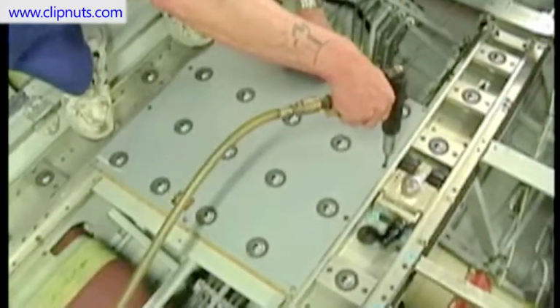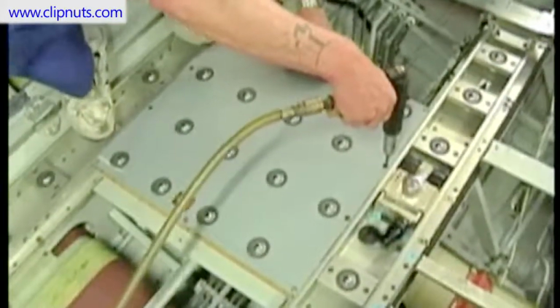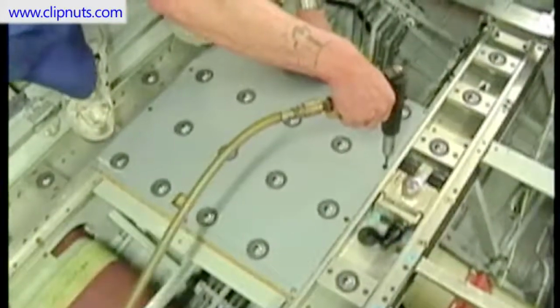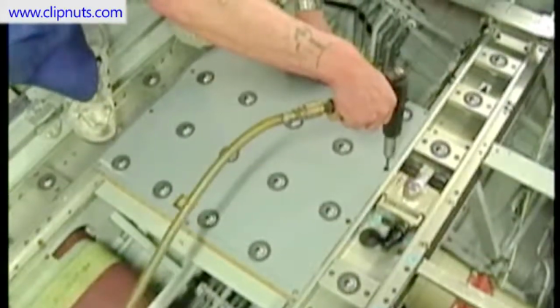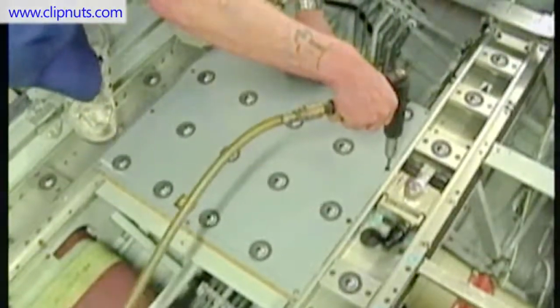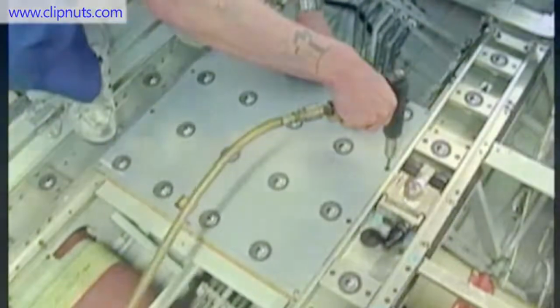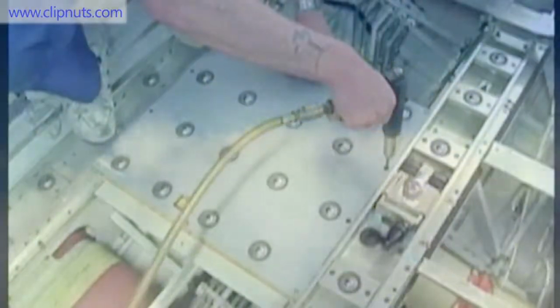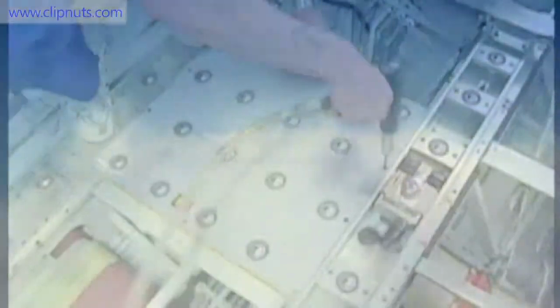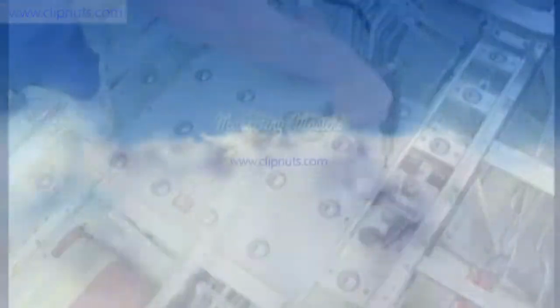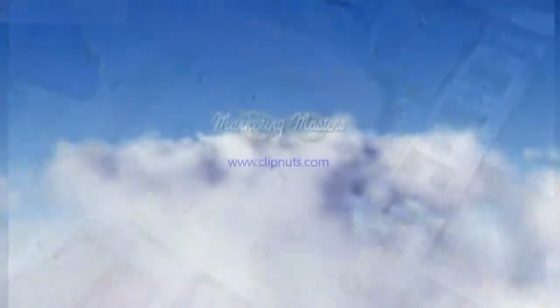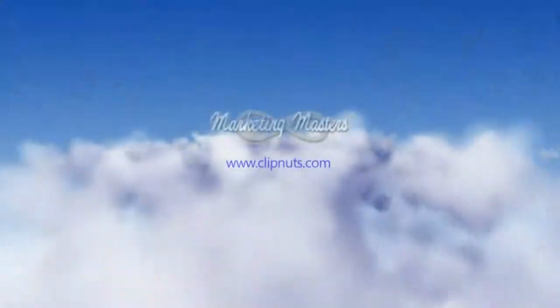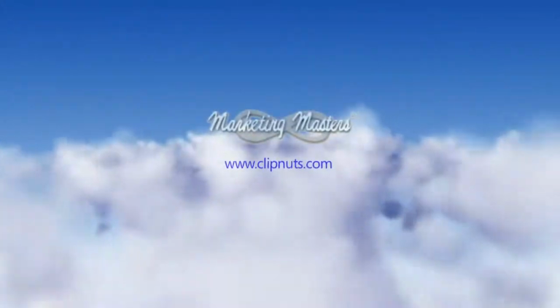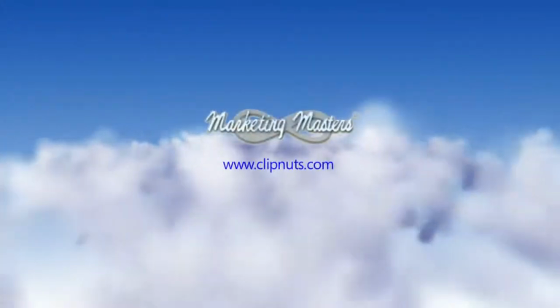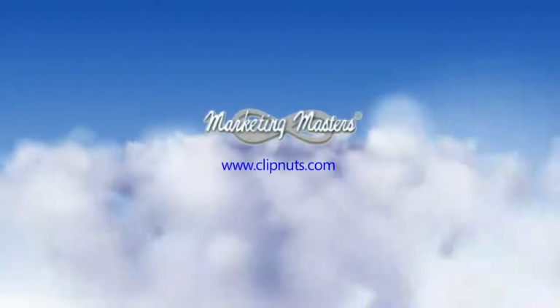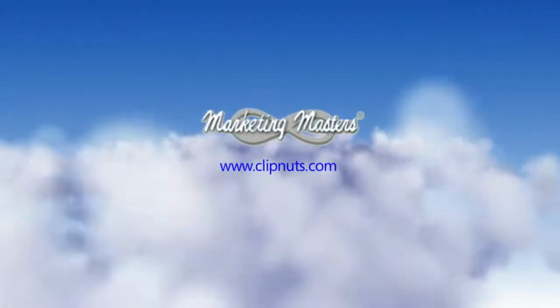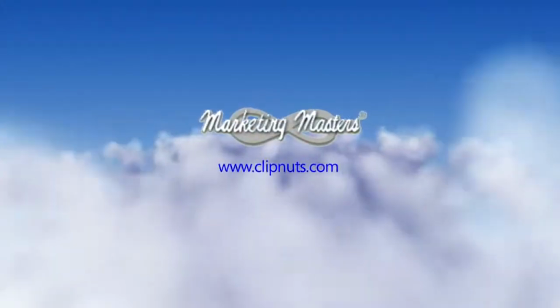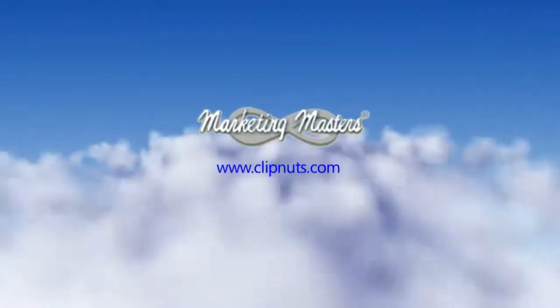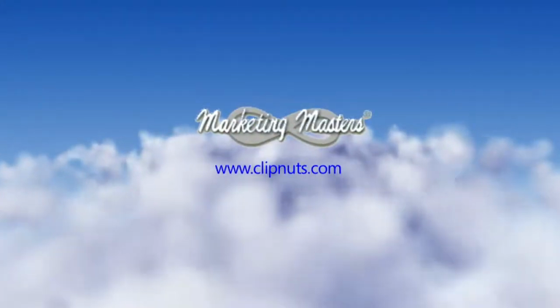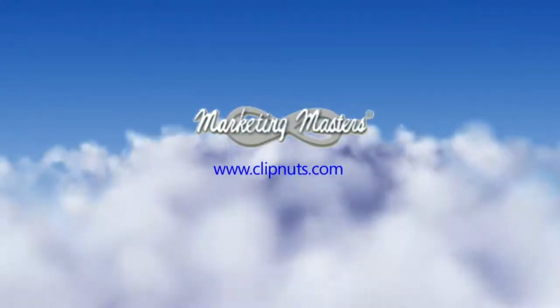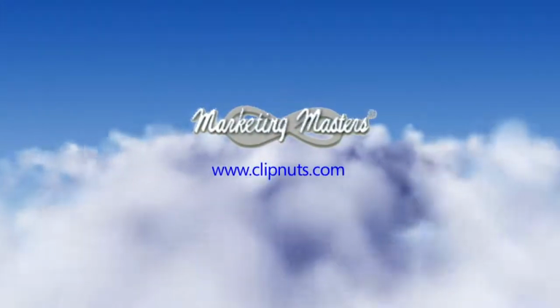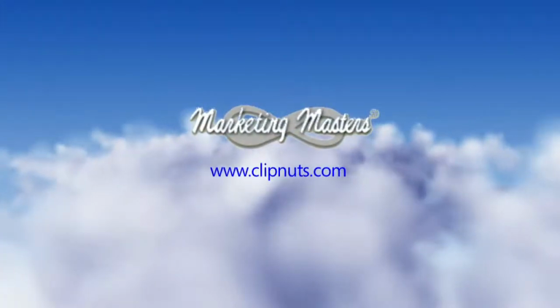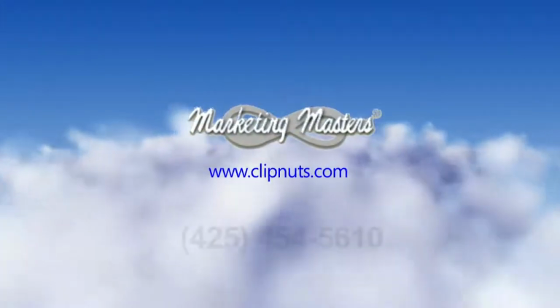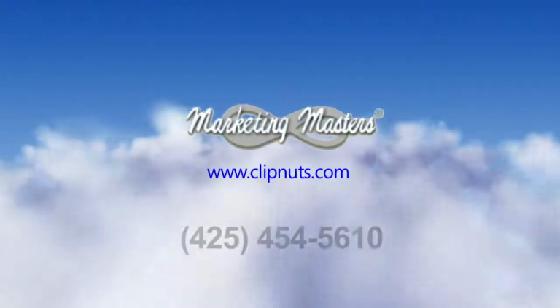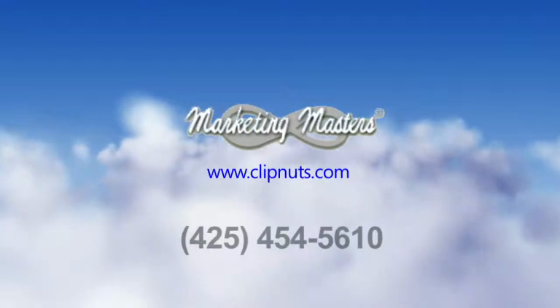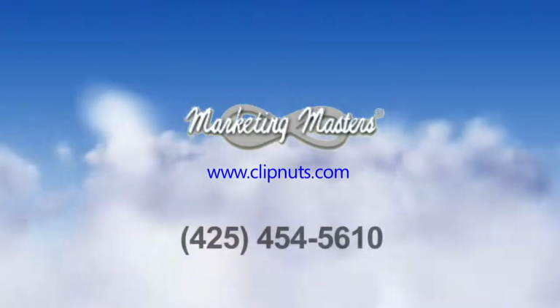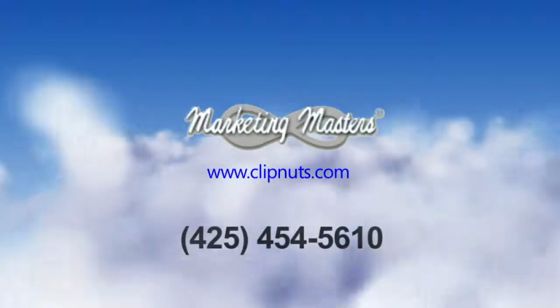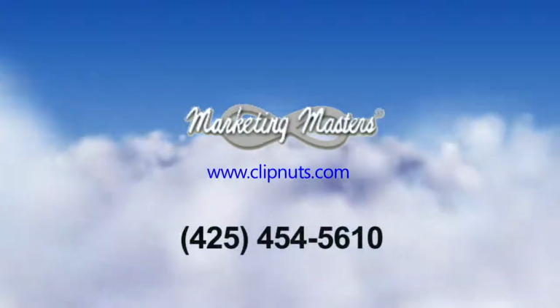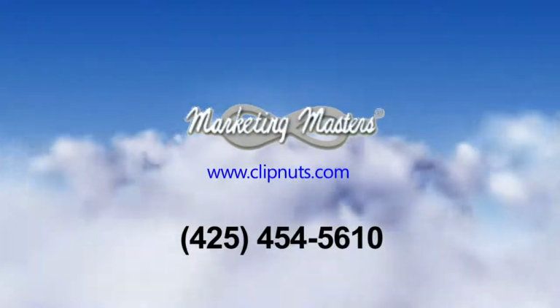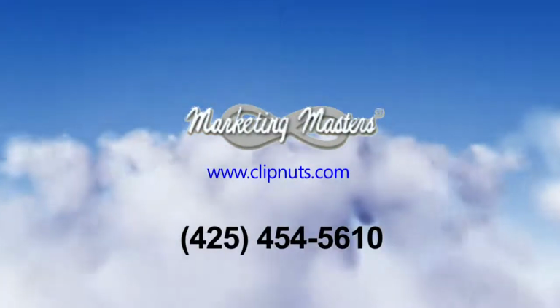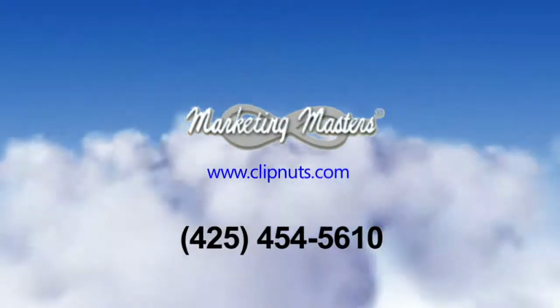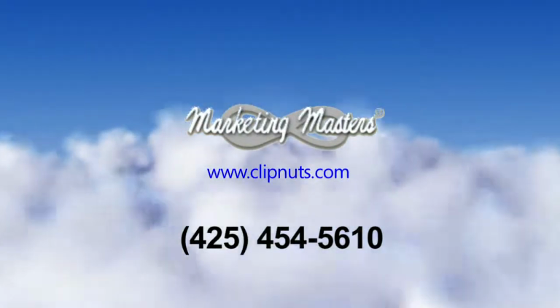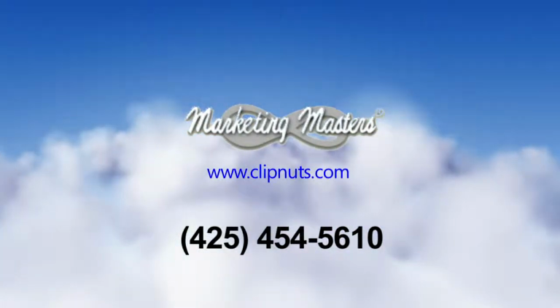Let Marketing Masters help you secure your next project. Call us today. We'll see you next time.